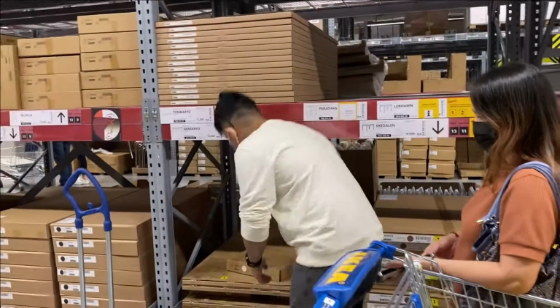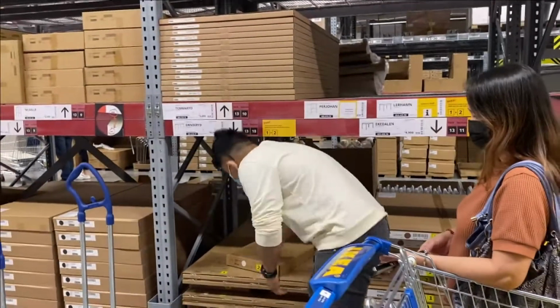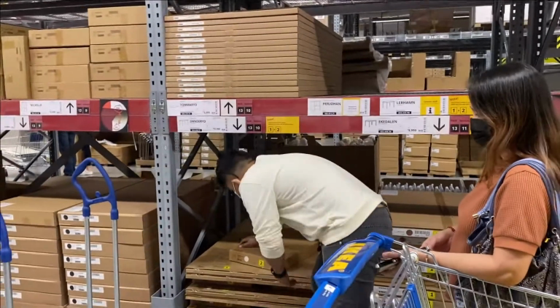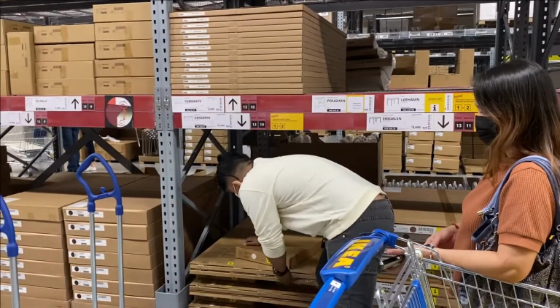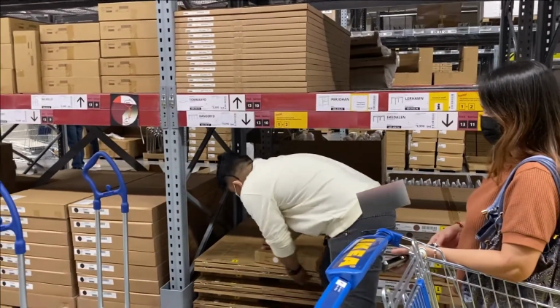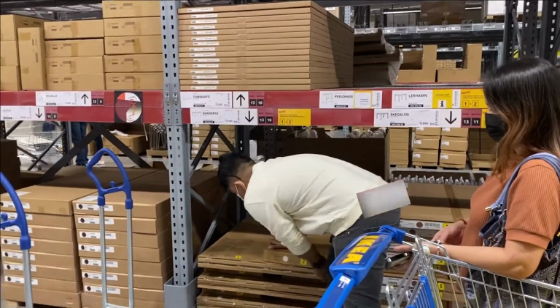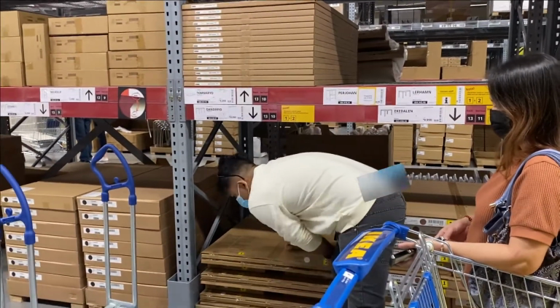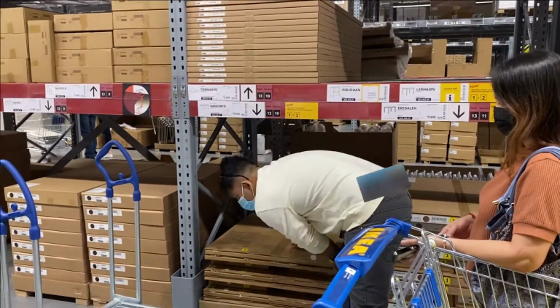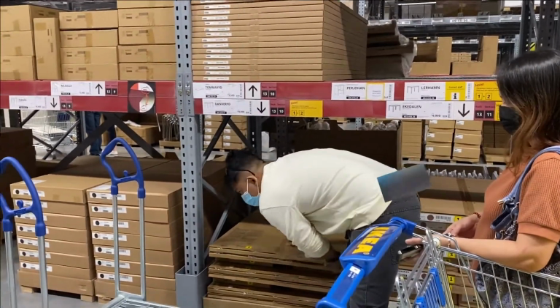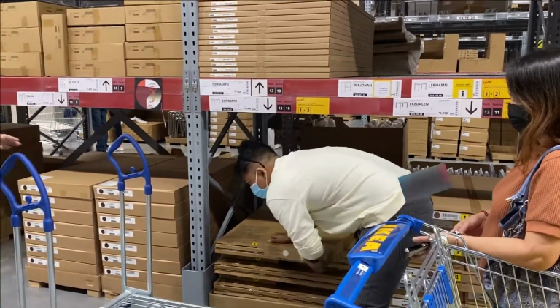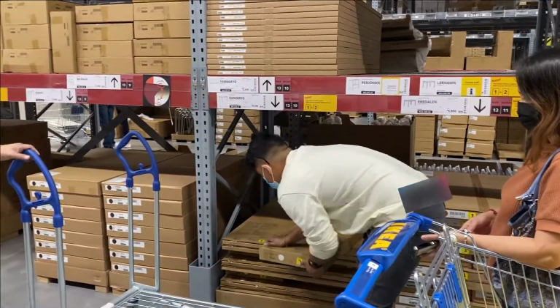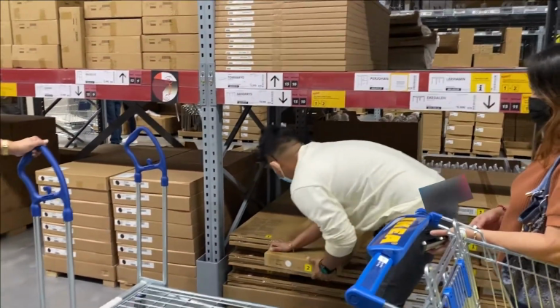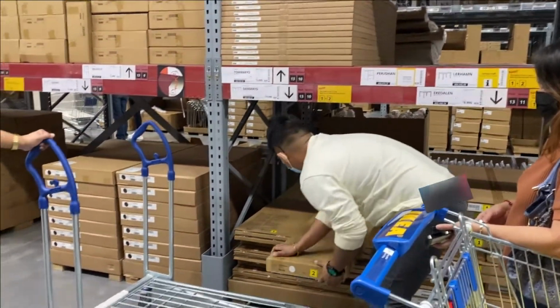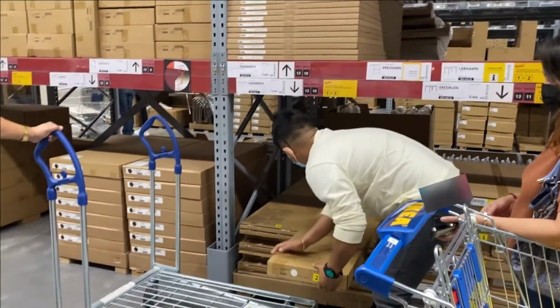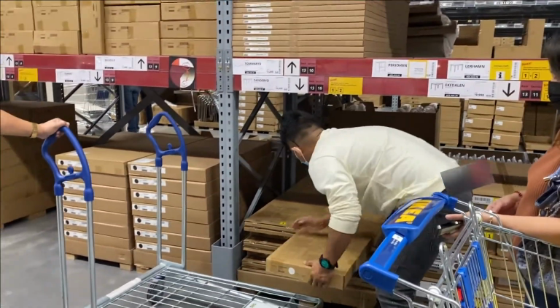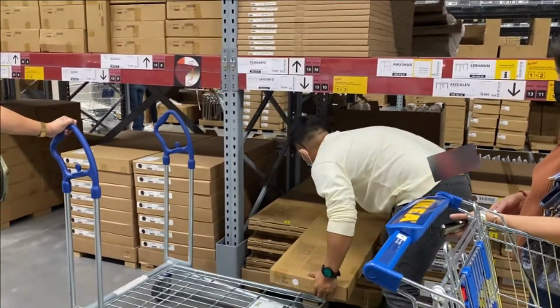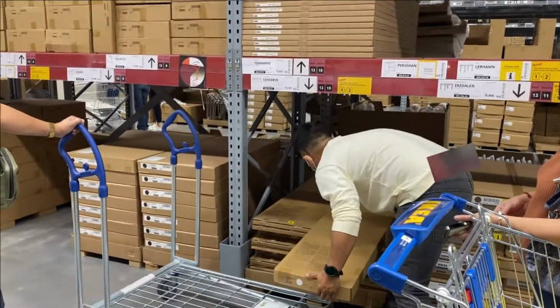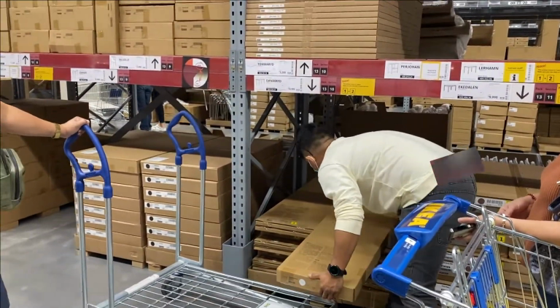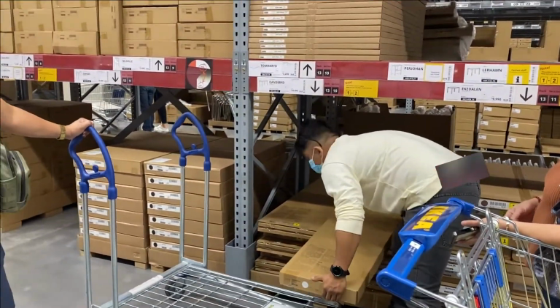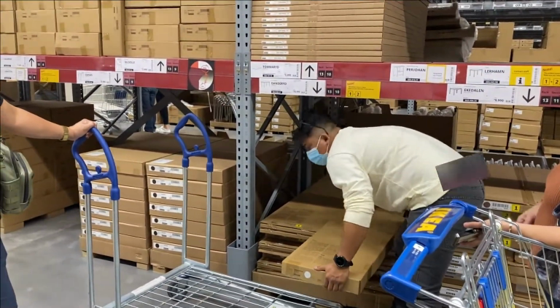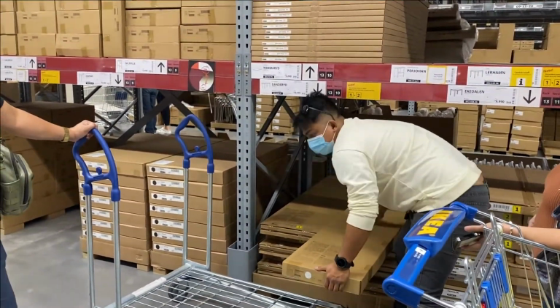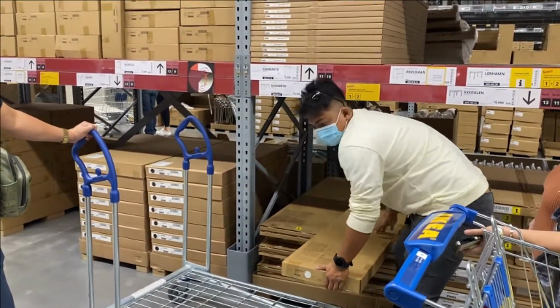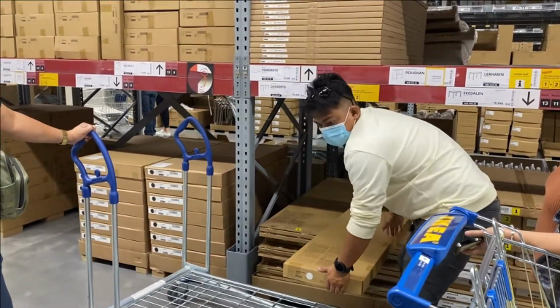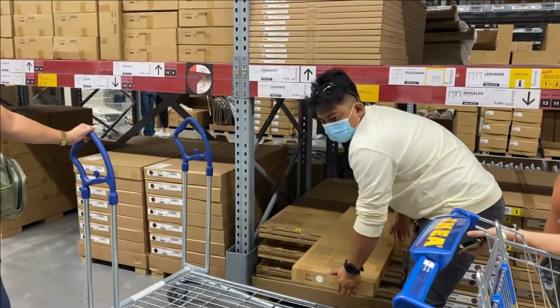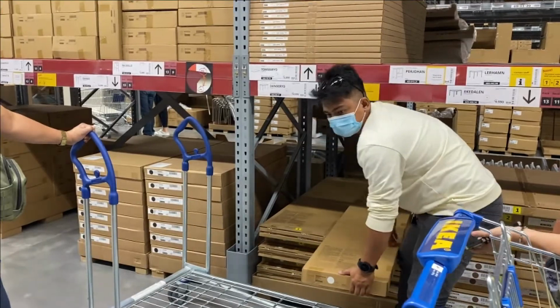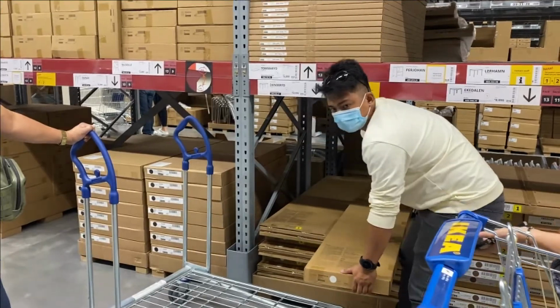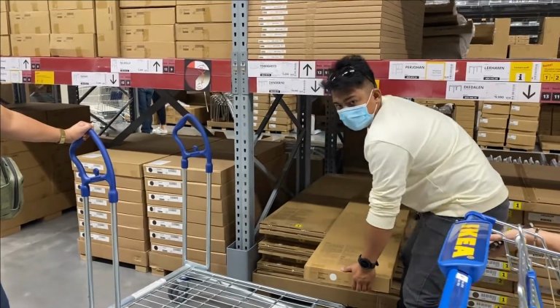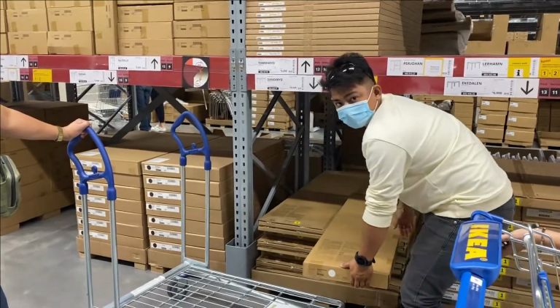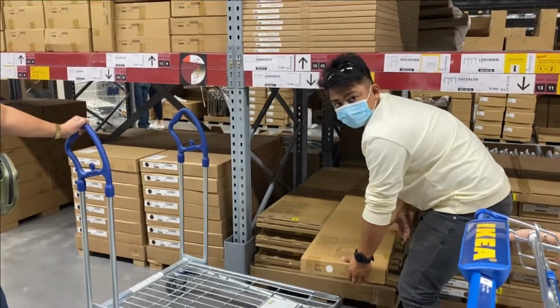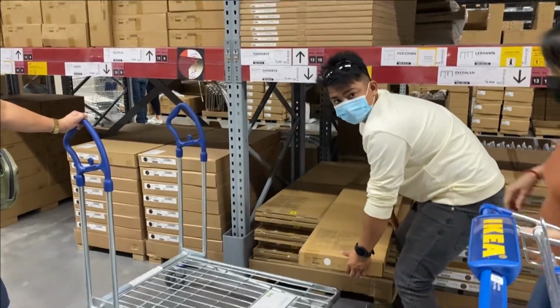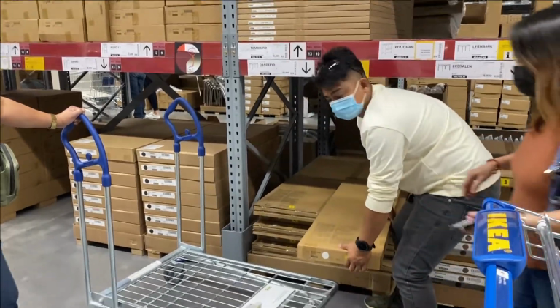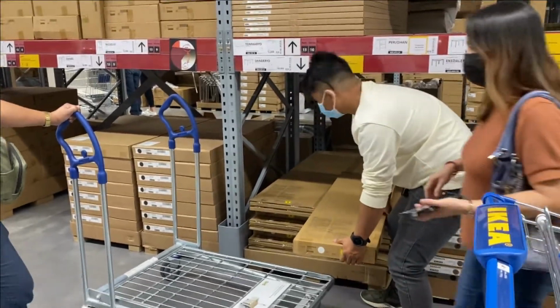Here you will see my crazy brother collecting our stuff and having a great time at IKEA.